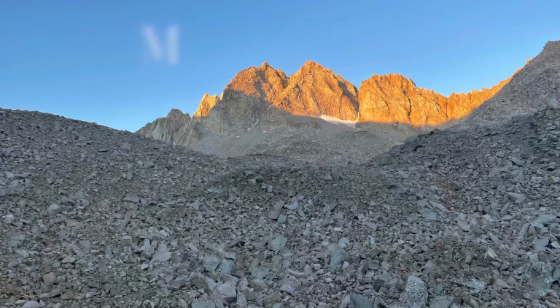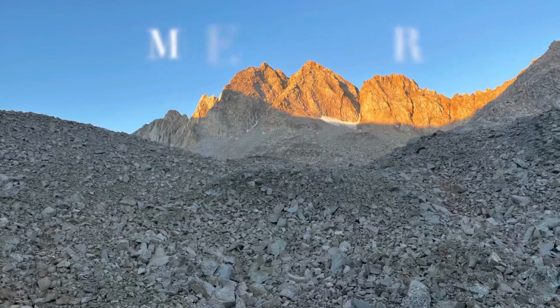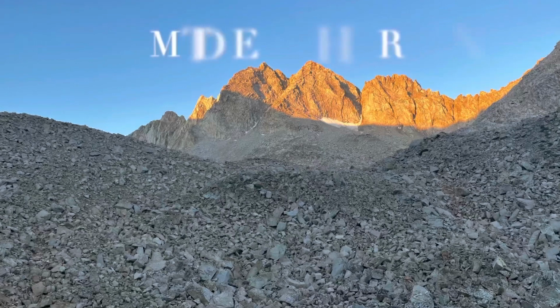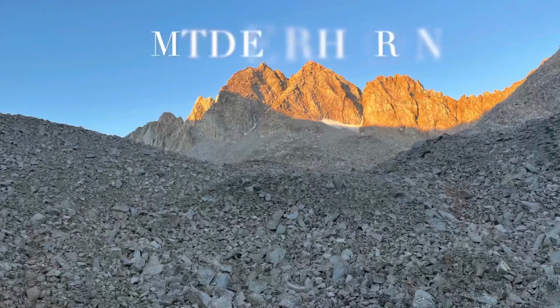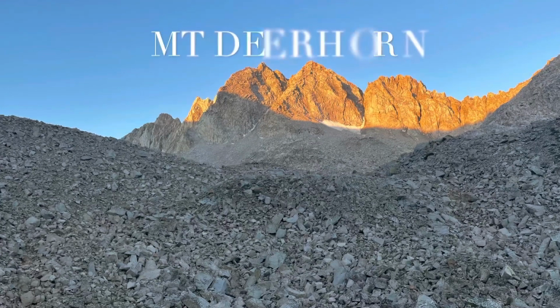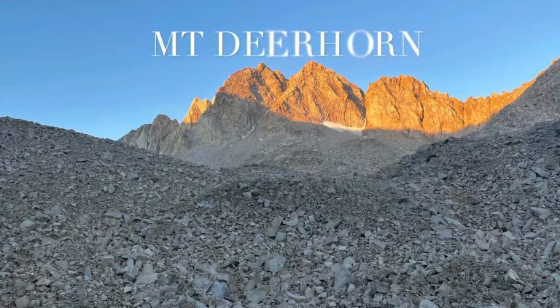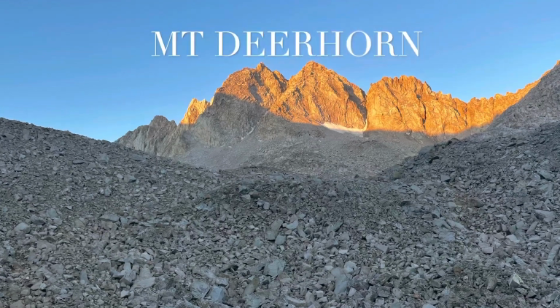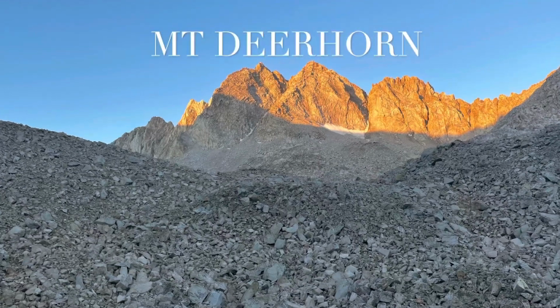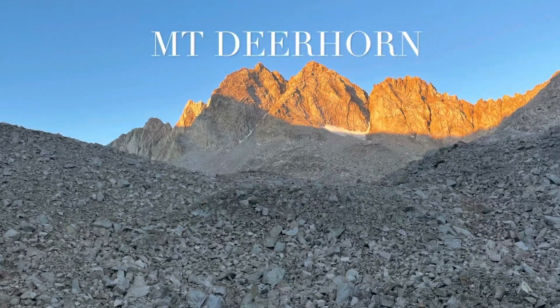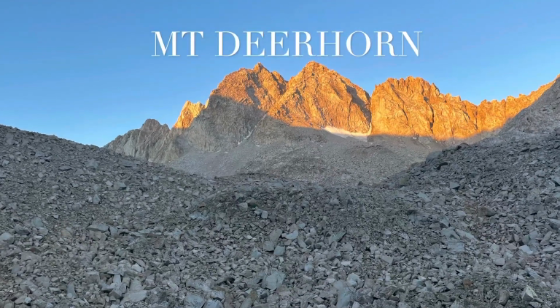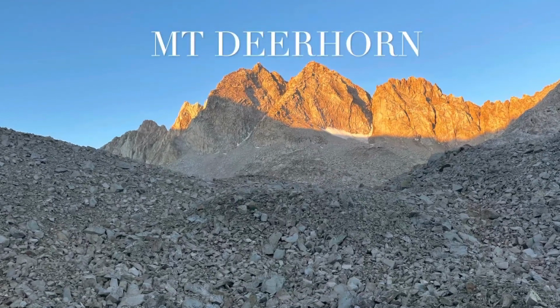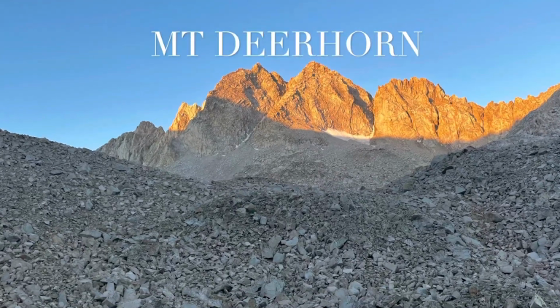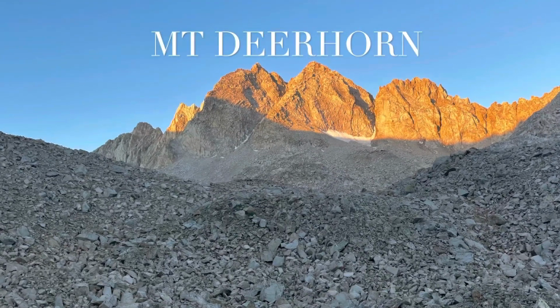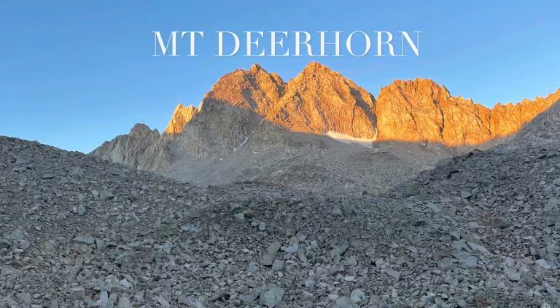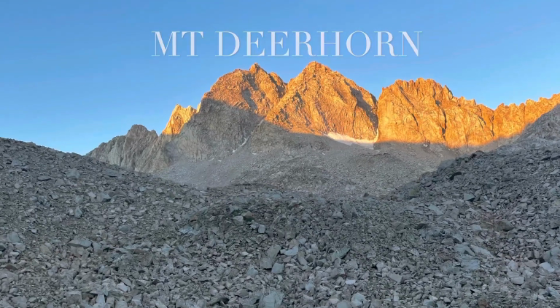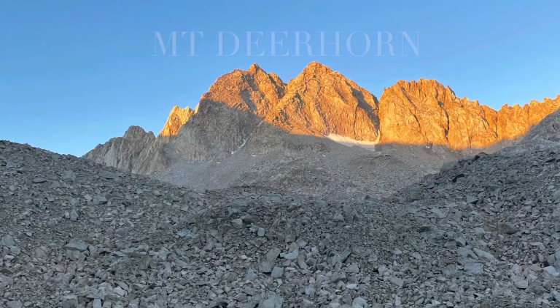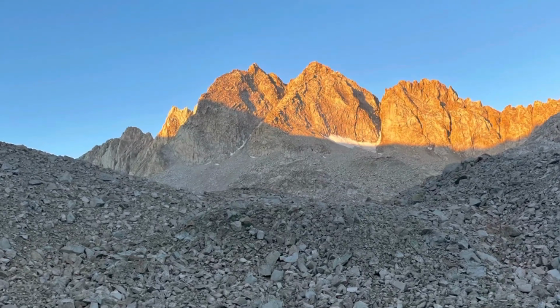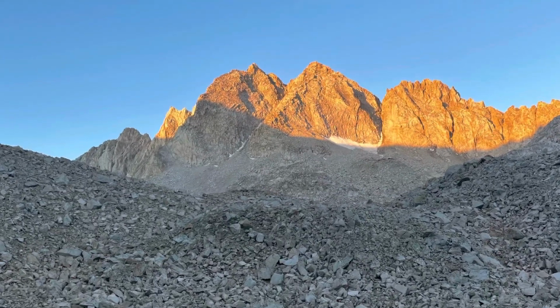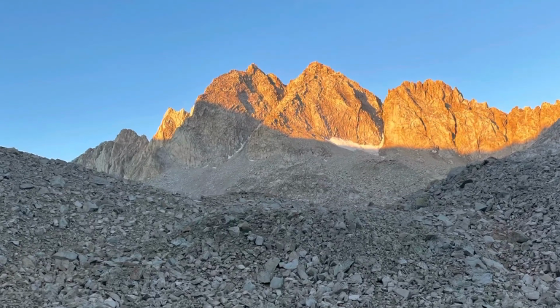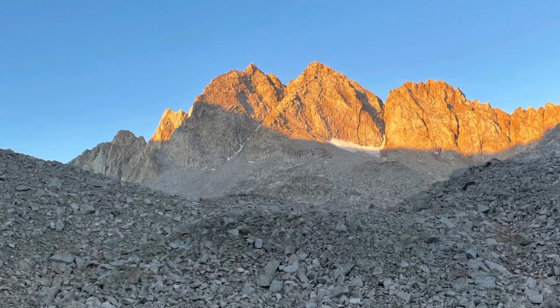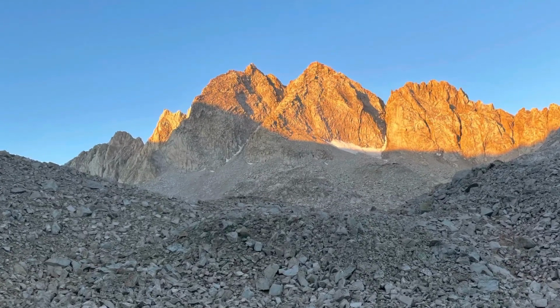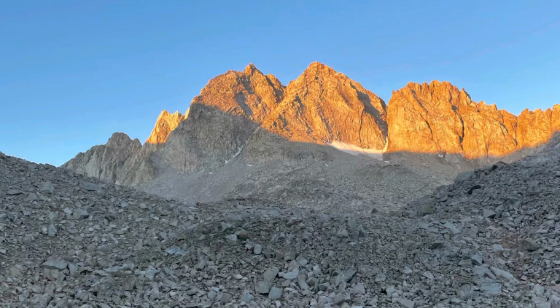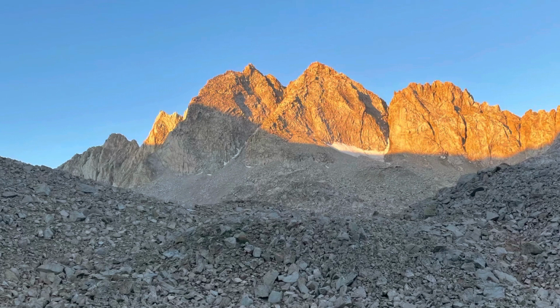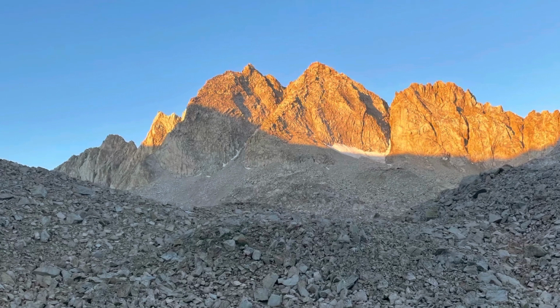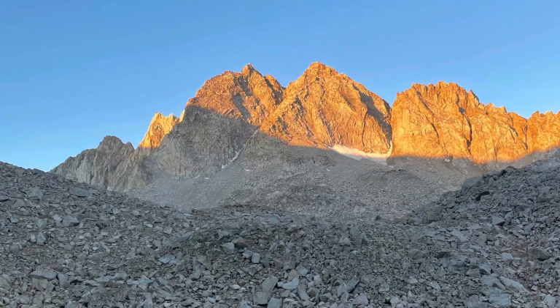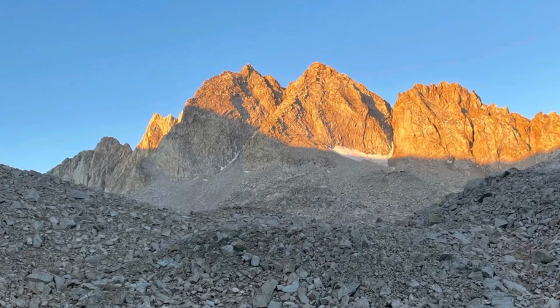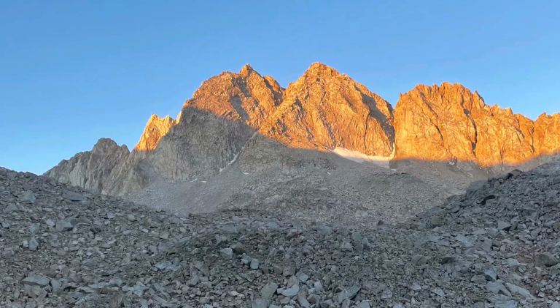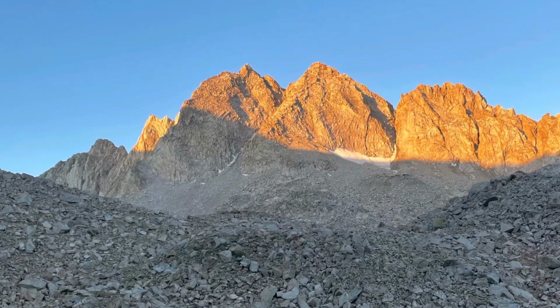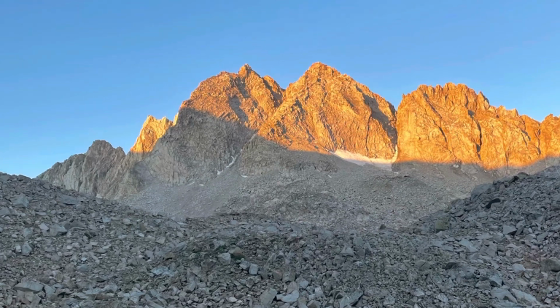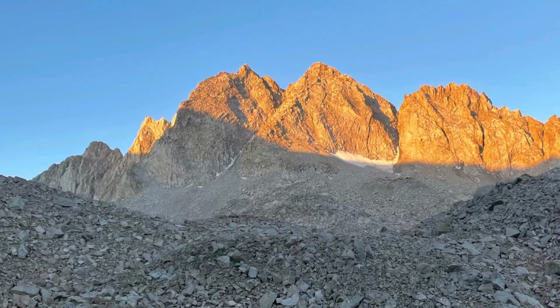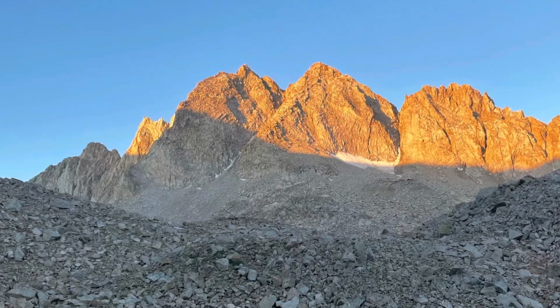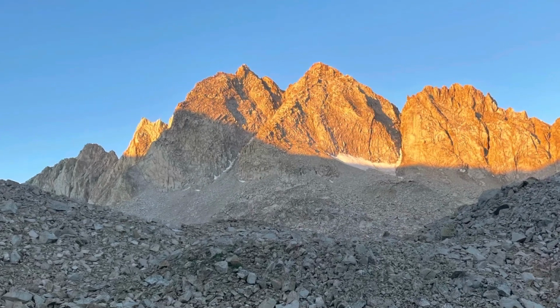This is our climb of Mount Deerhorn. We started out at Onion Valley, went up over the Kearsarge Pass, and down towards Bubs Creek.